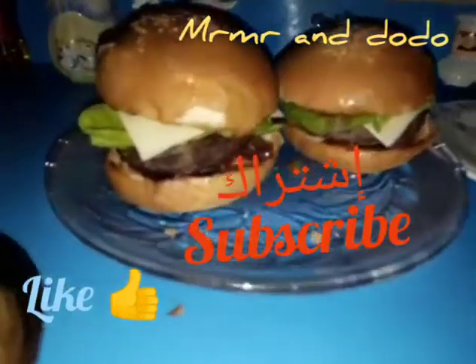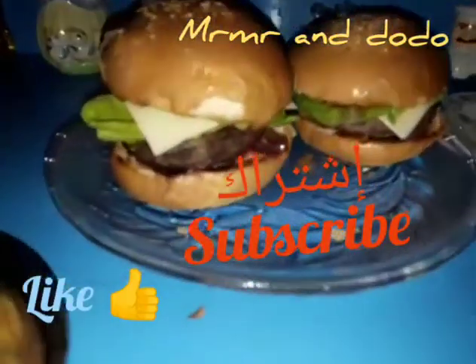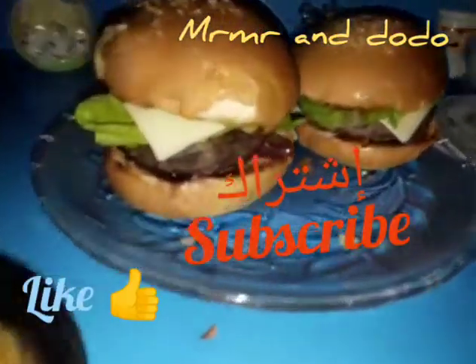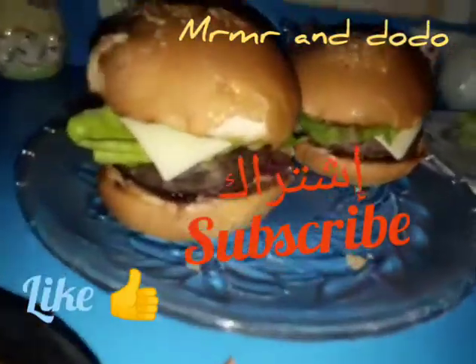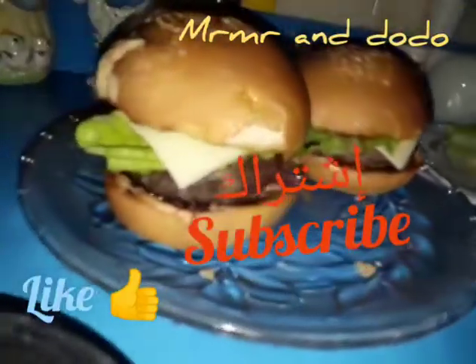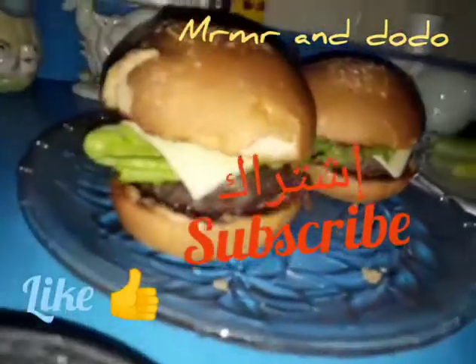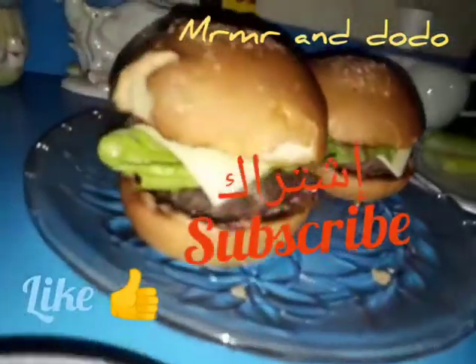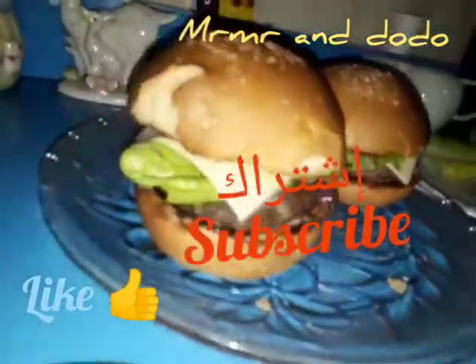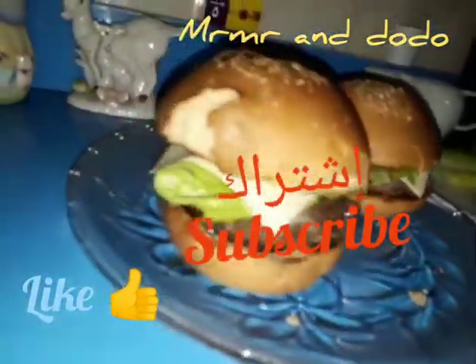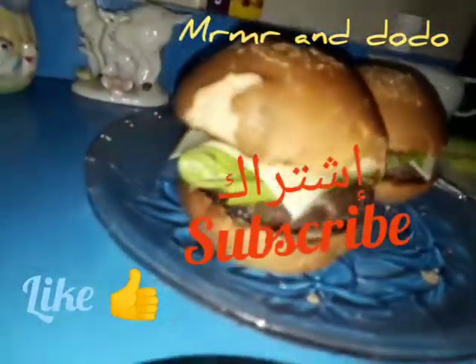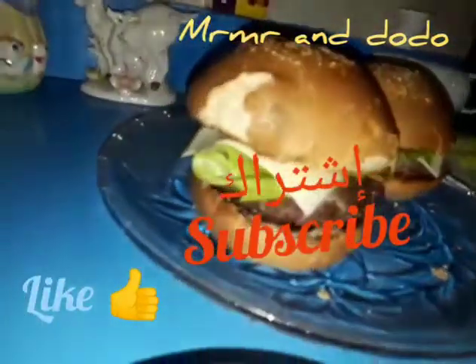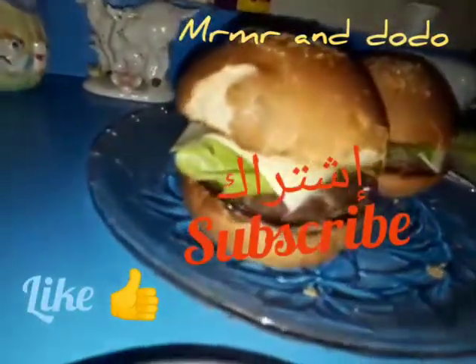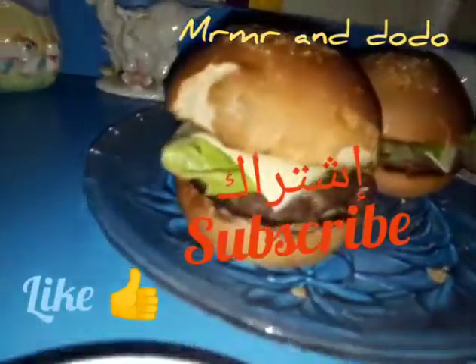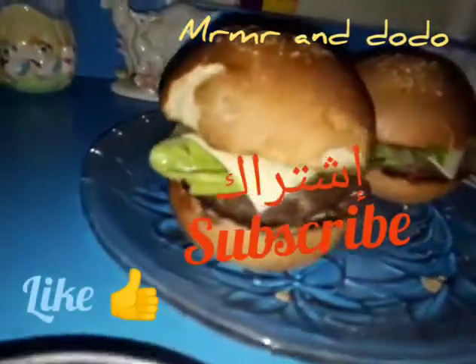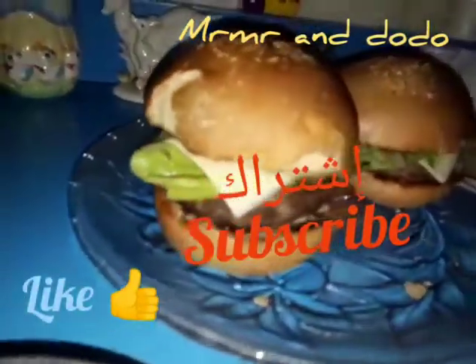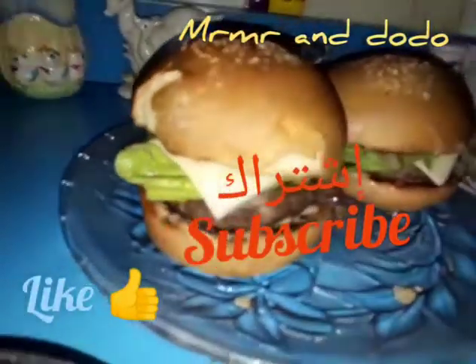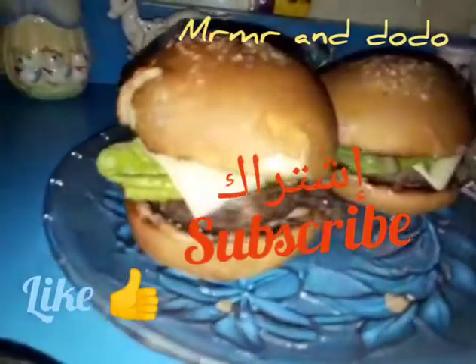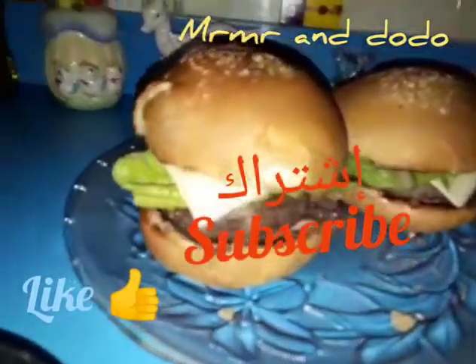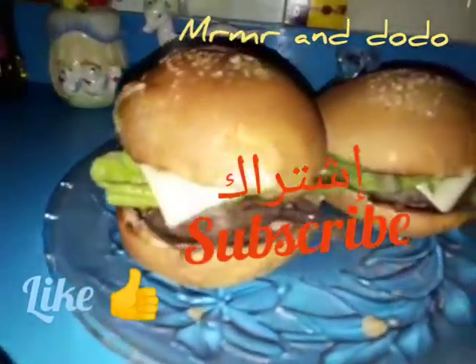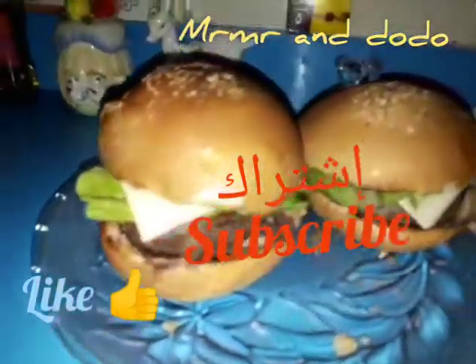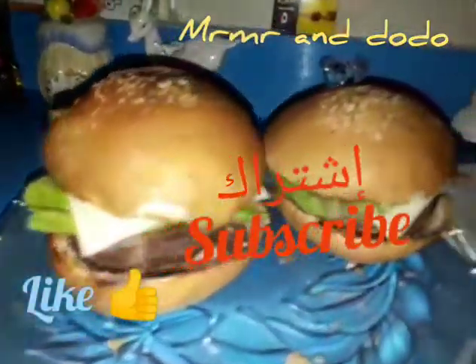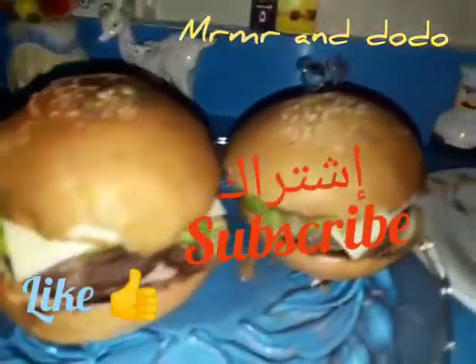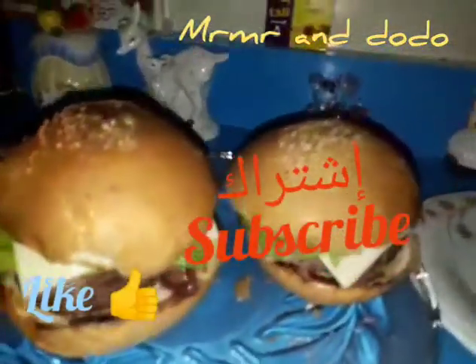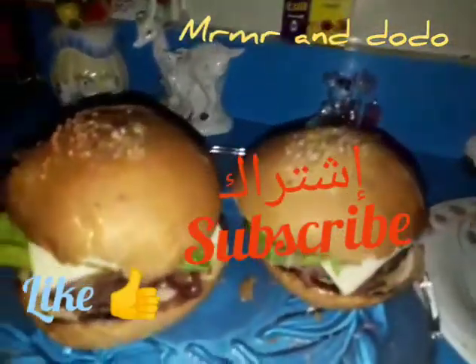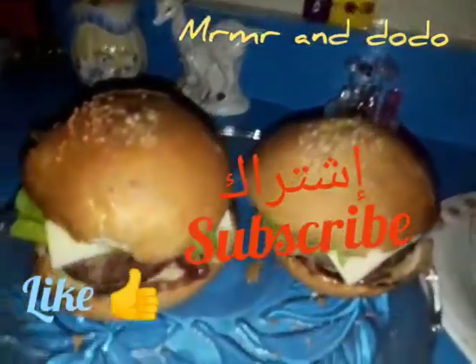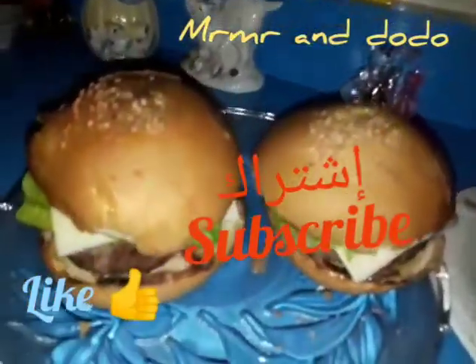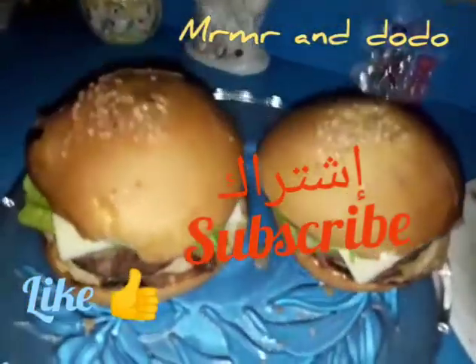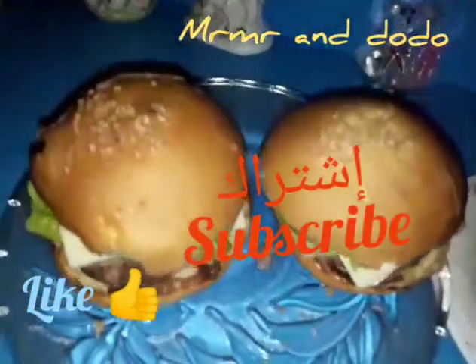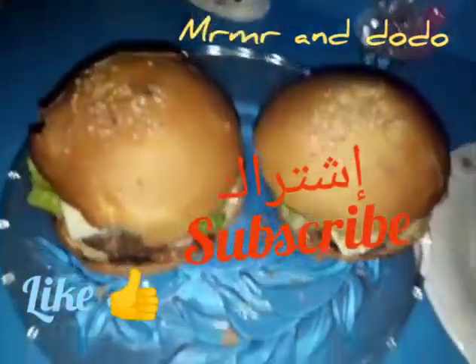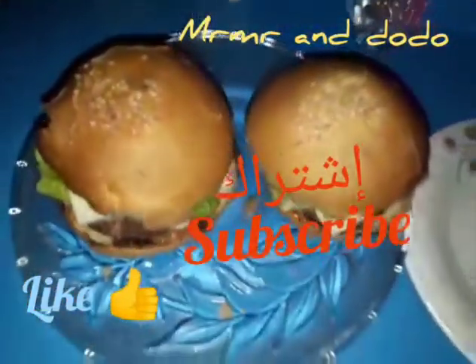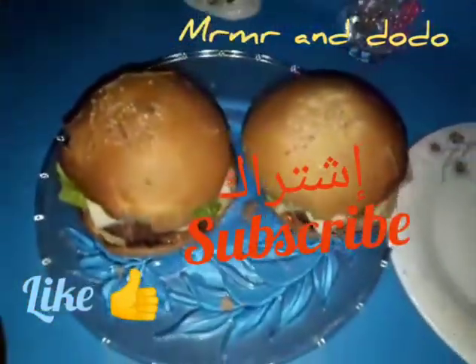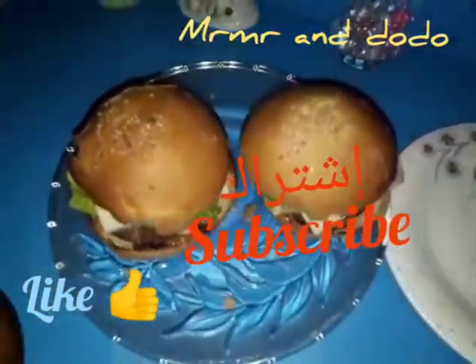Don't forget to subscribe to our channel so that everyone will be able to make it easily.